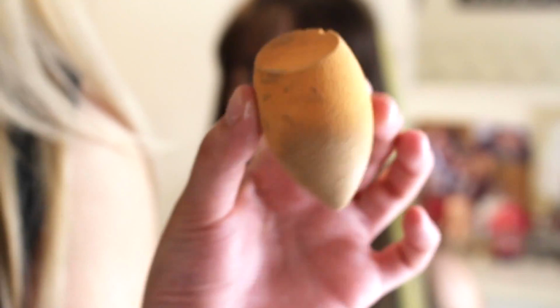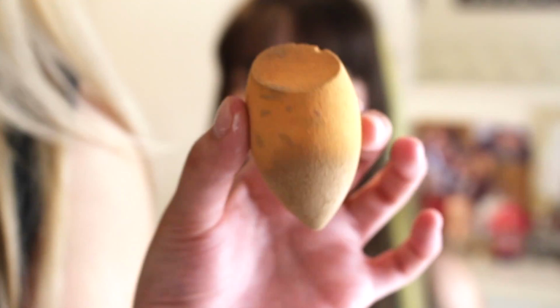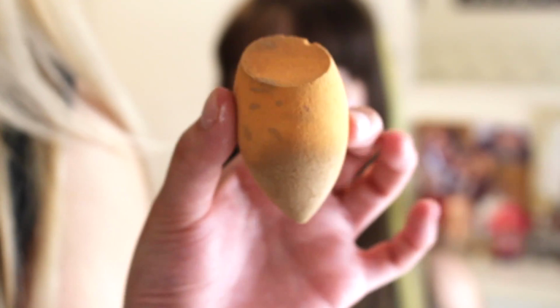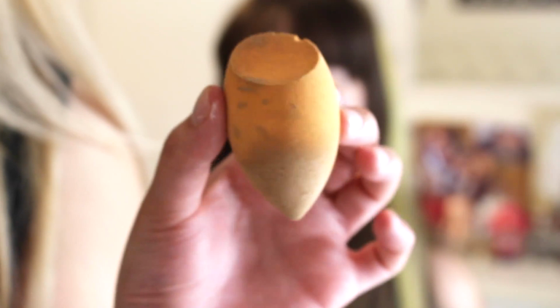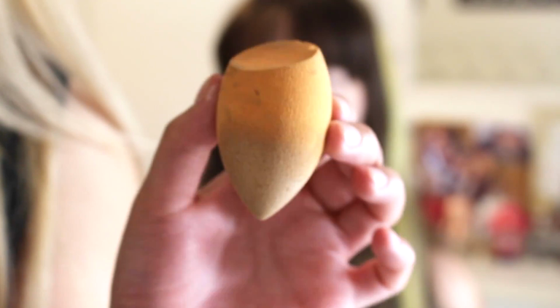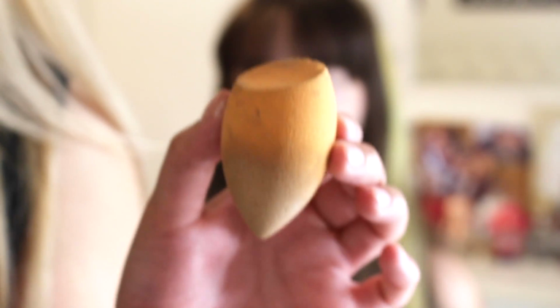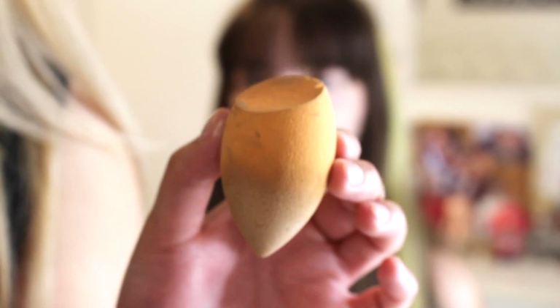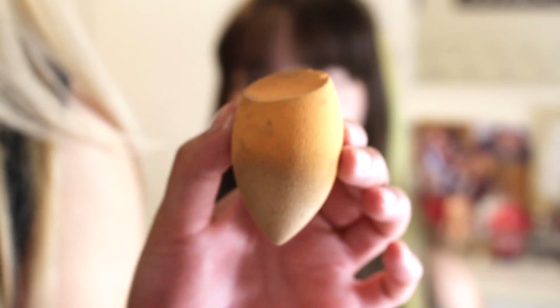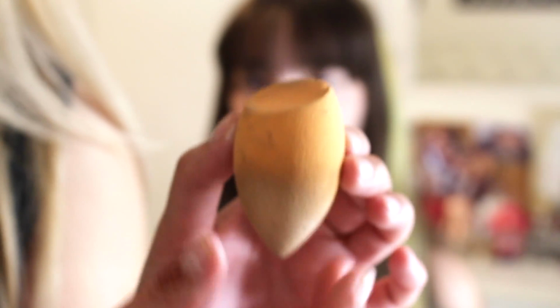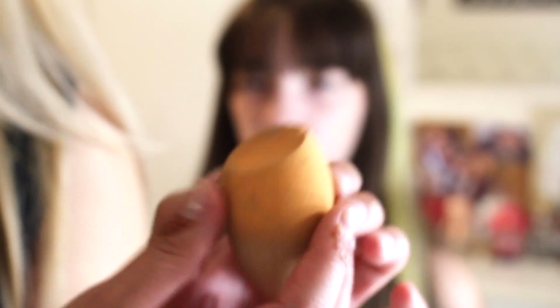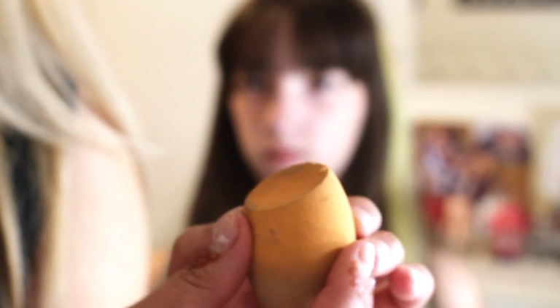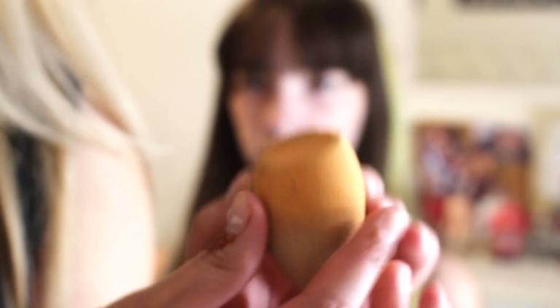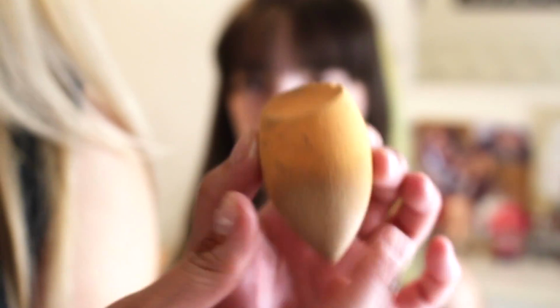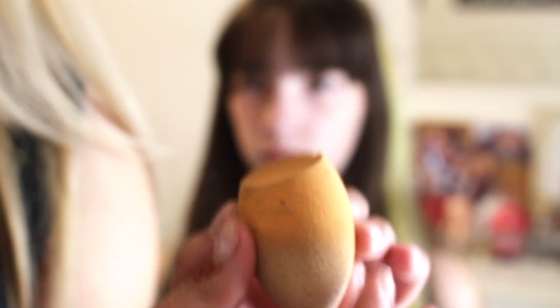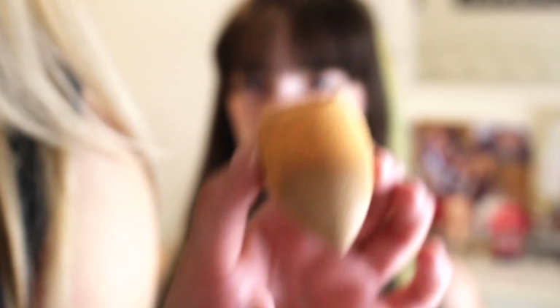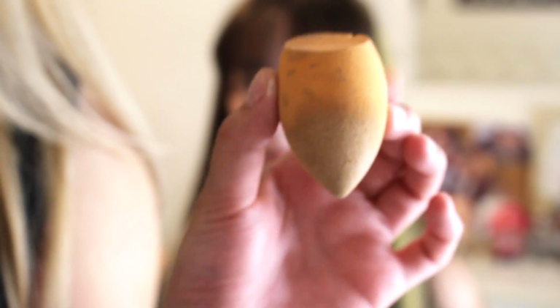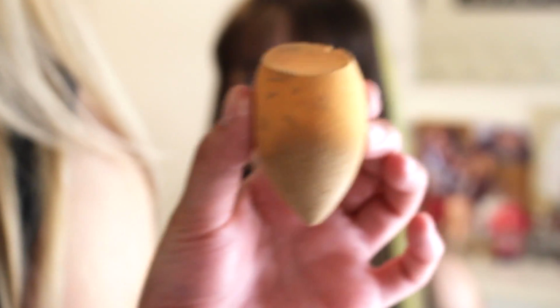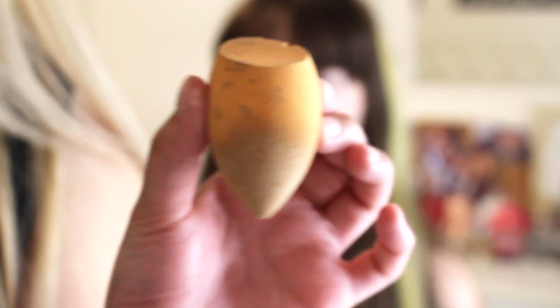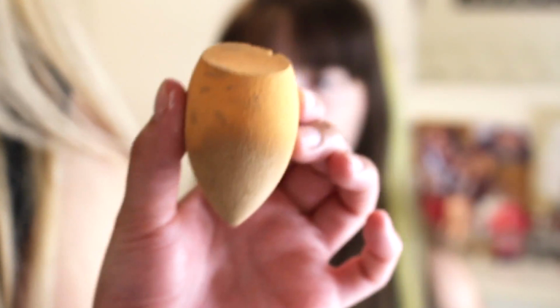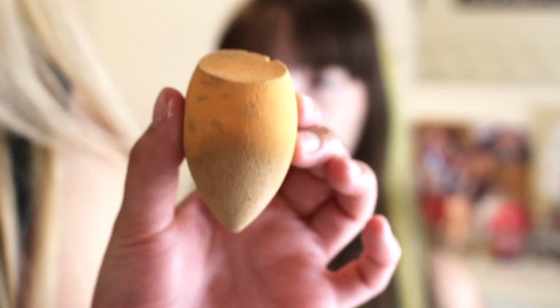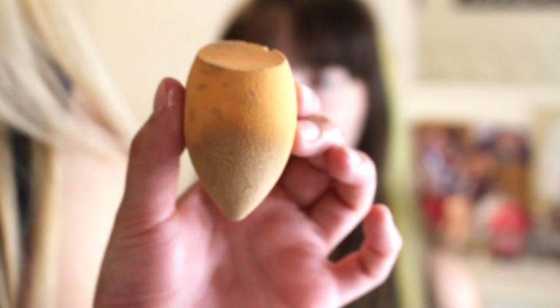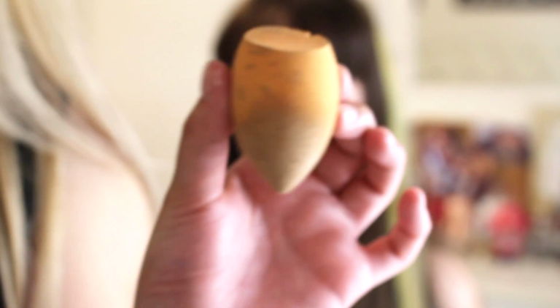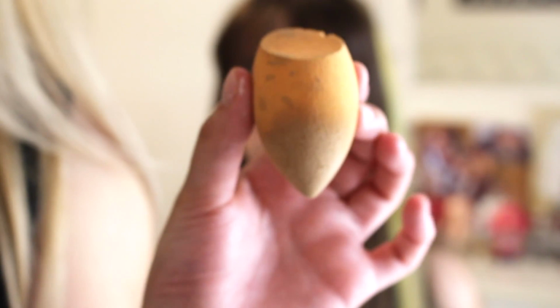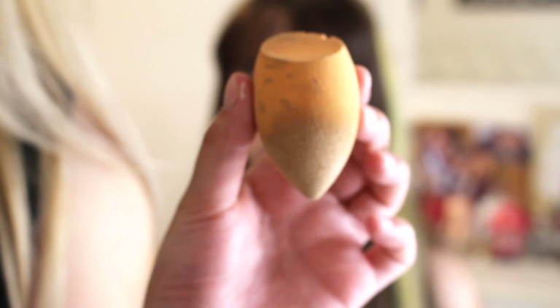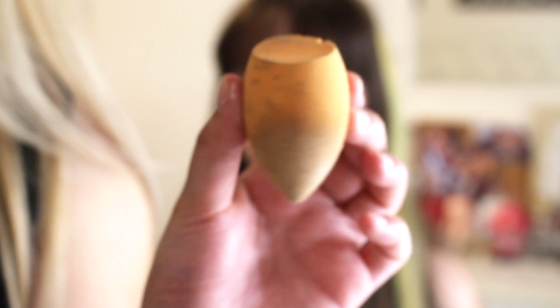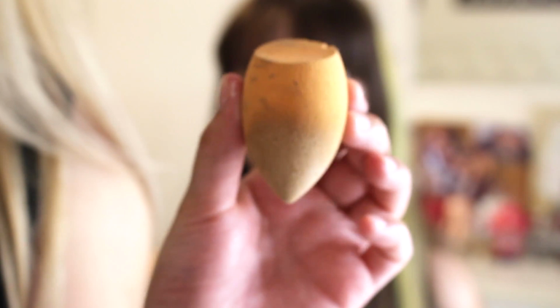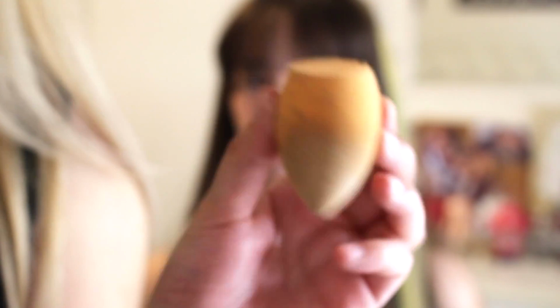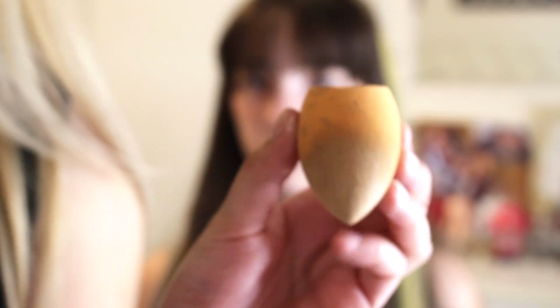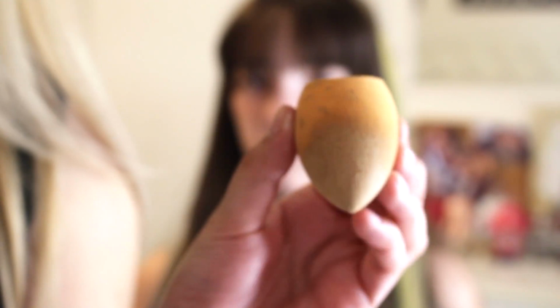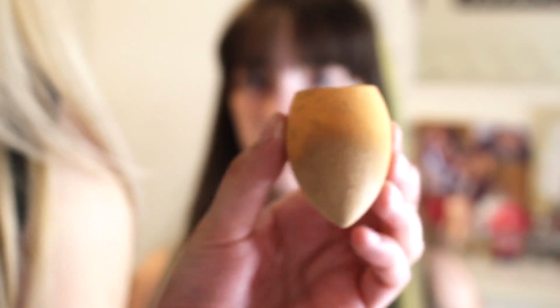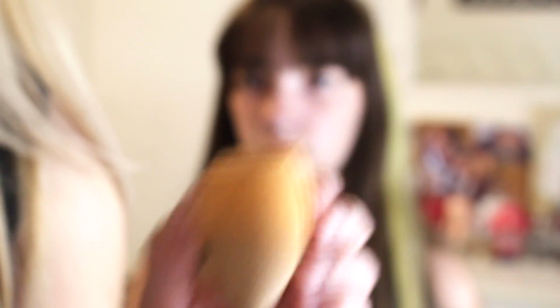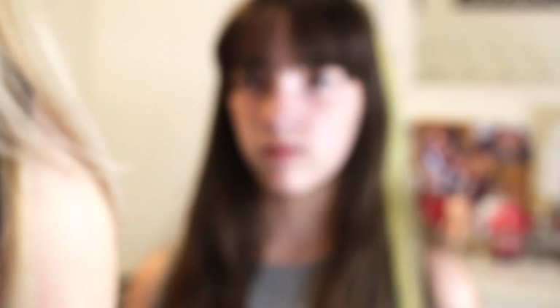You just have to make sure the beauty blender is damp in order to use it, because if it's not damp then you can't use it — it has no use.